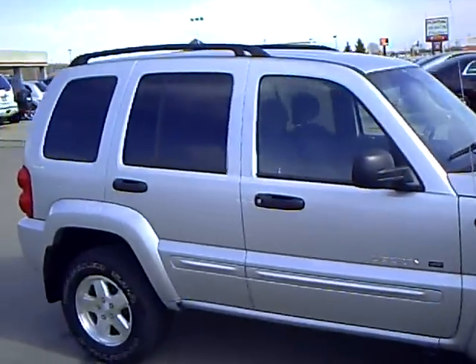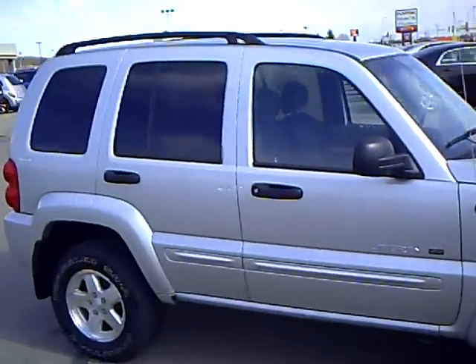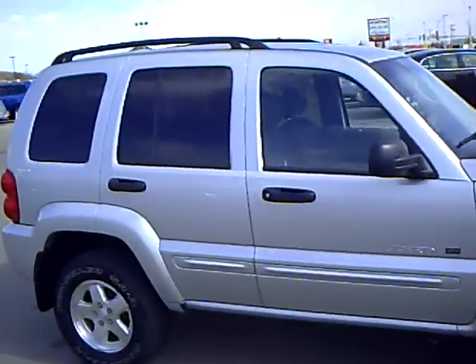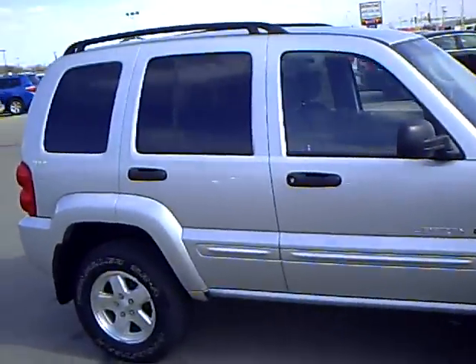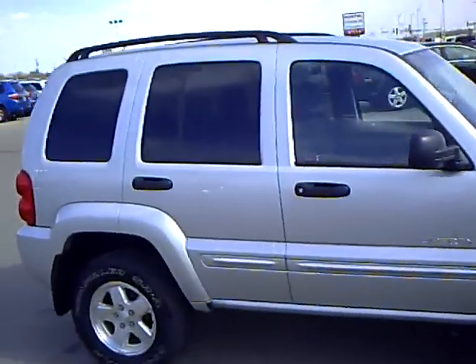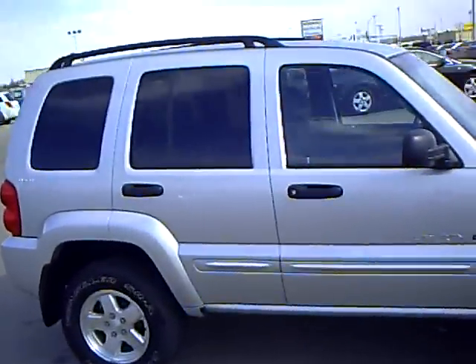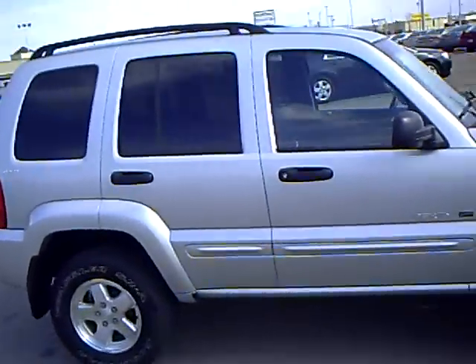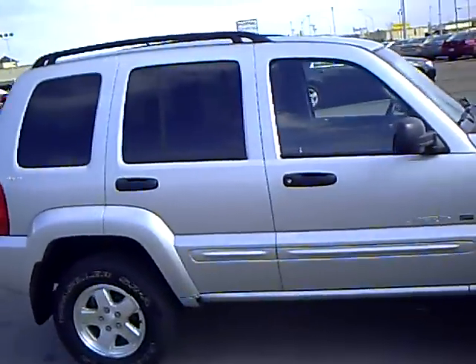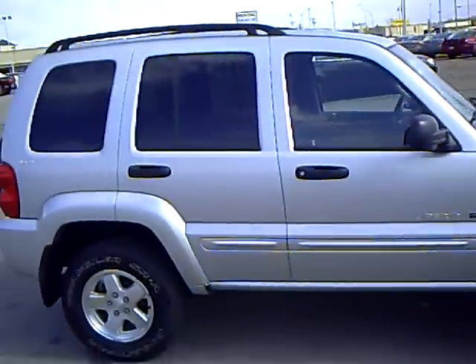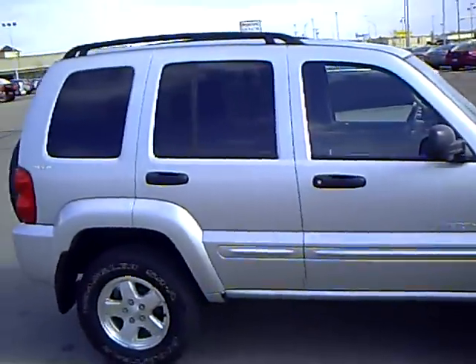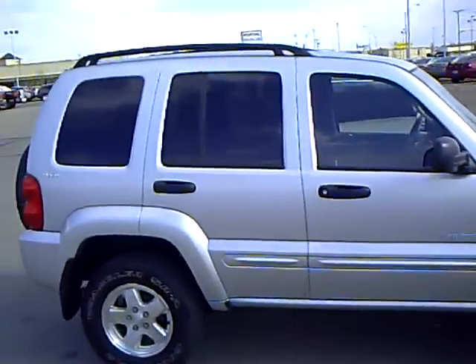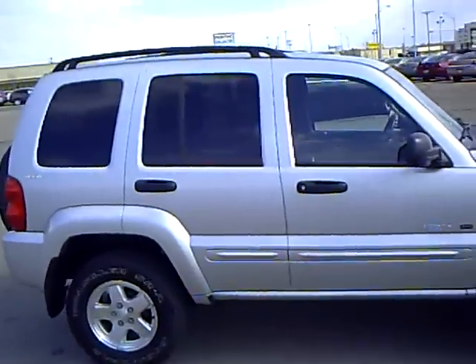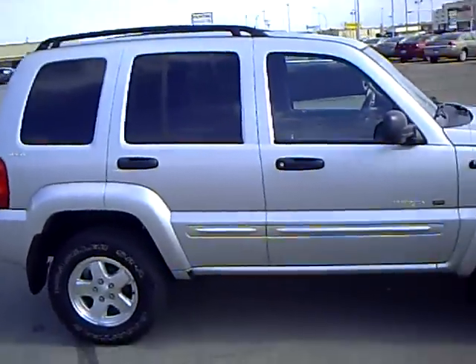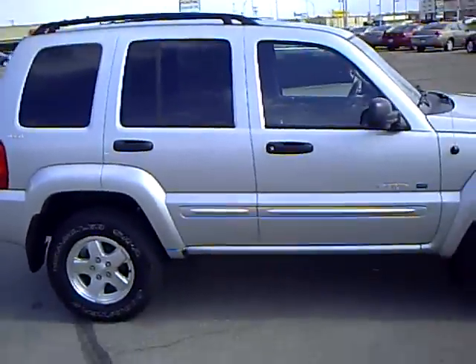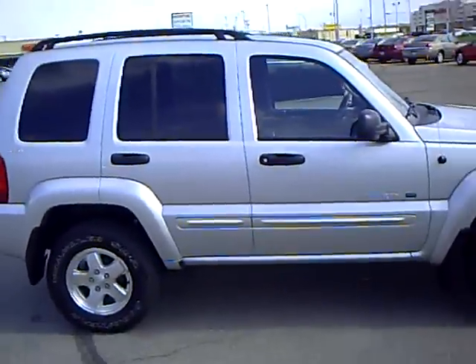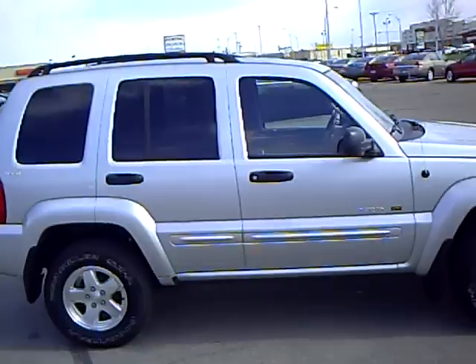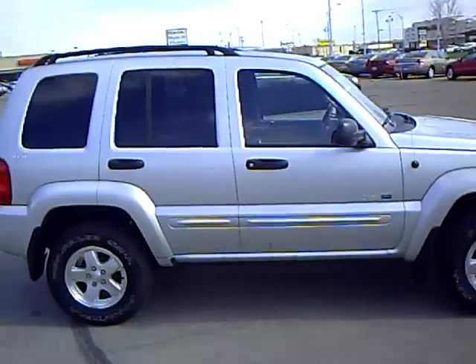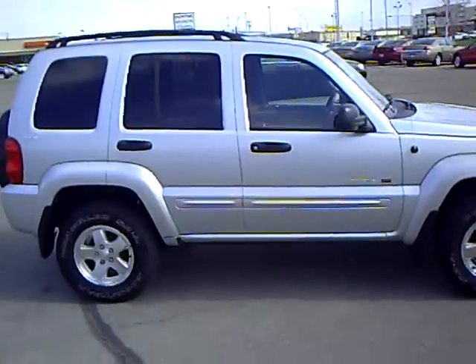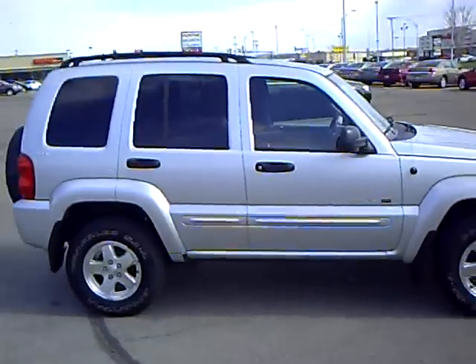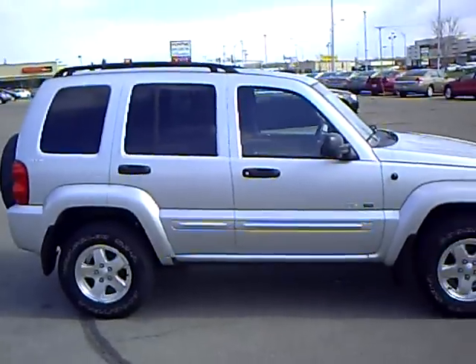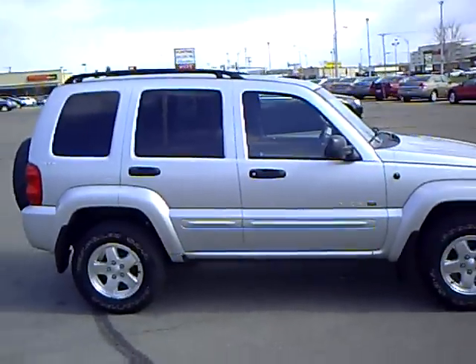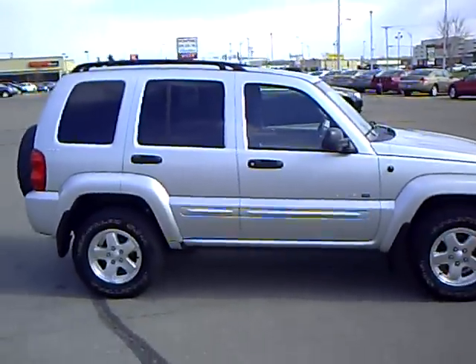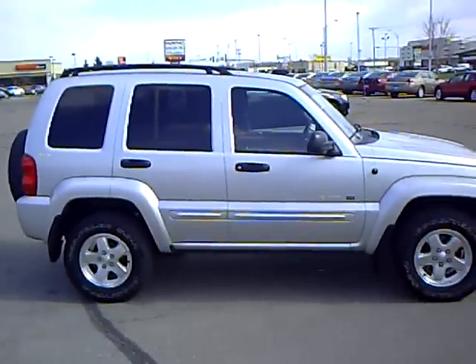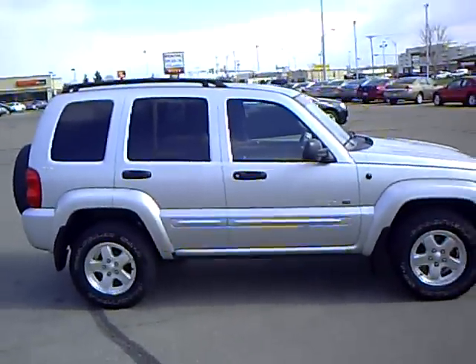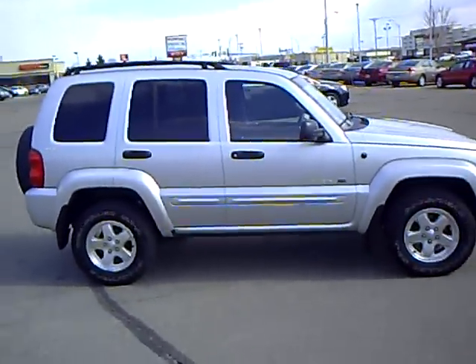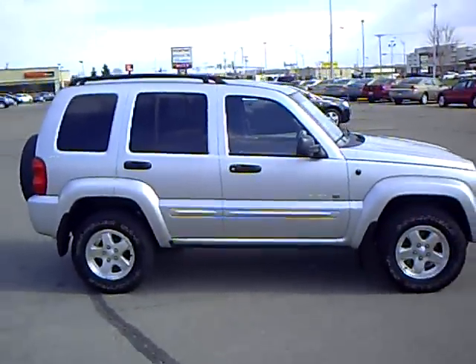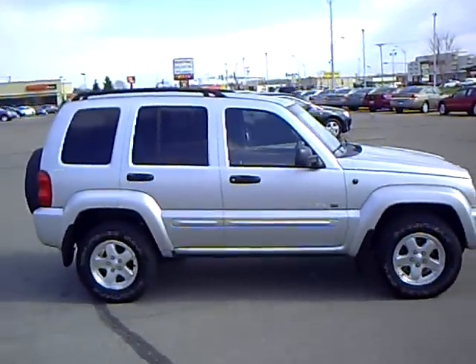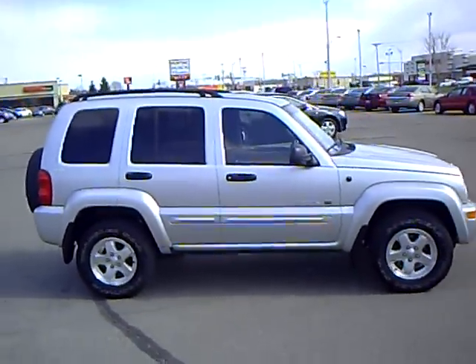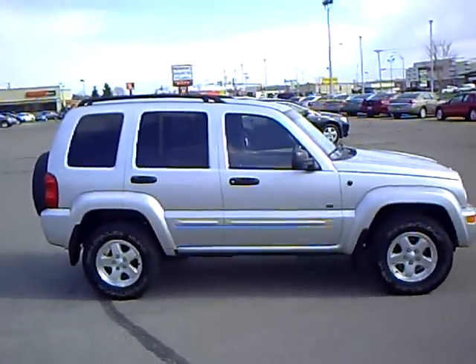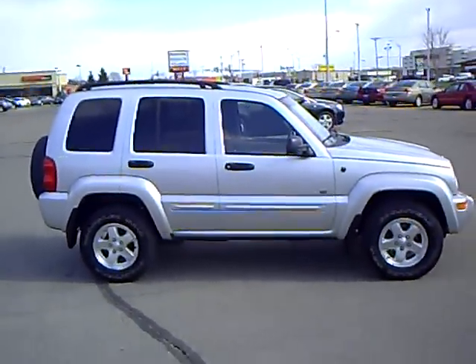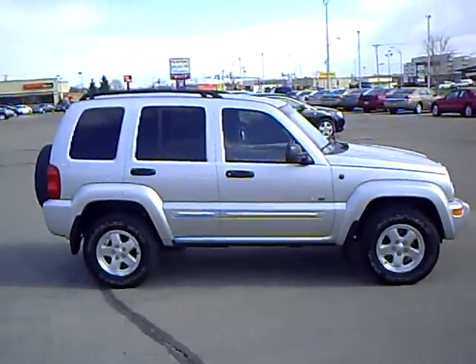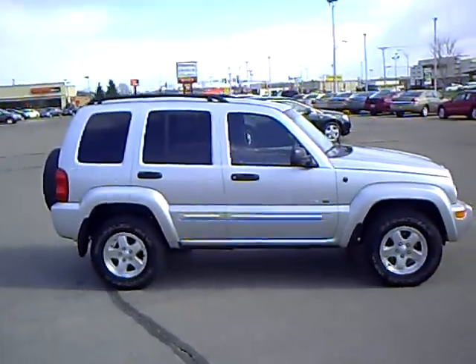Again, this is a 2002 Jeep Liberty Limited.